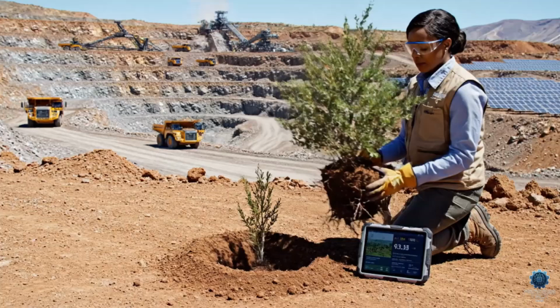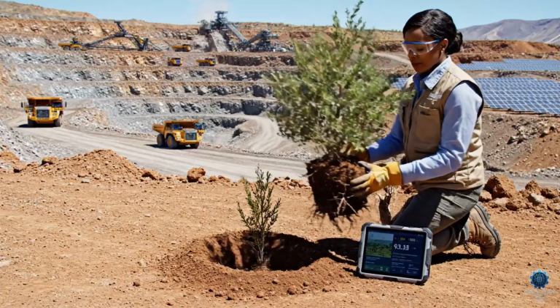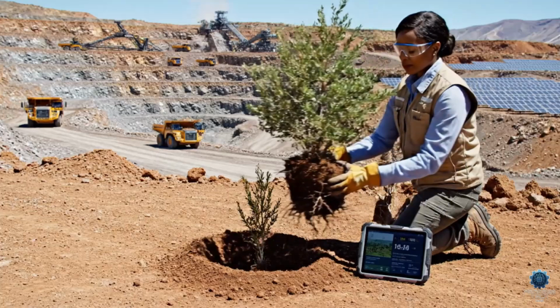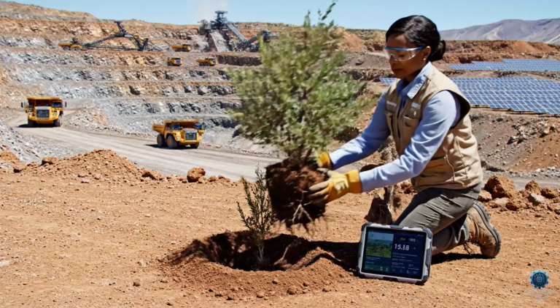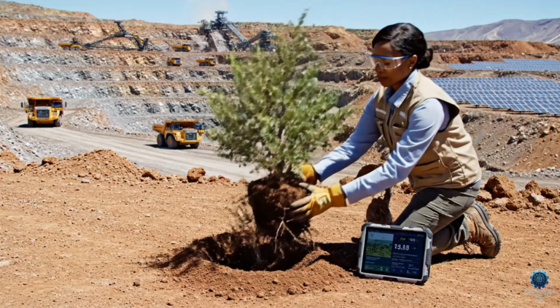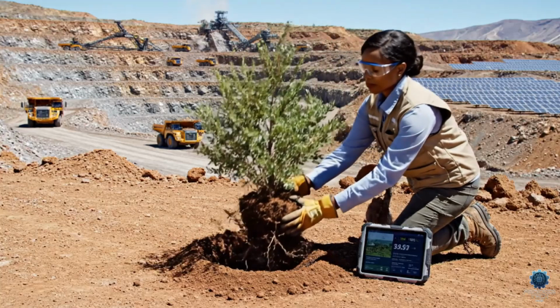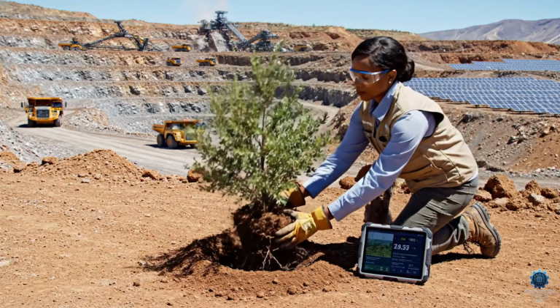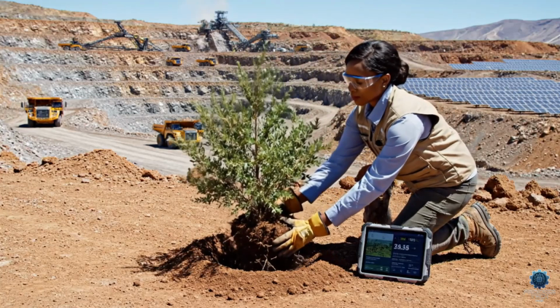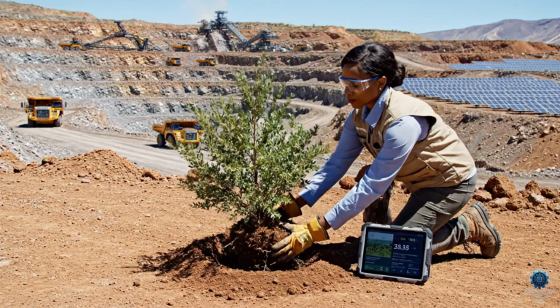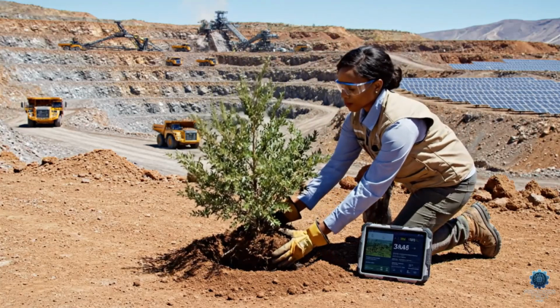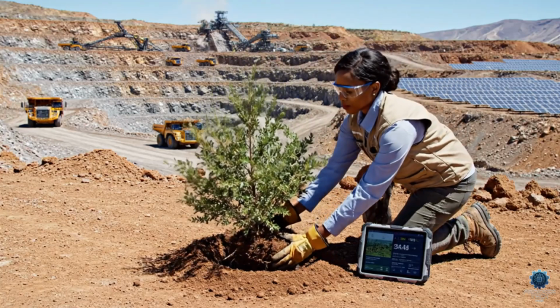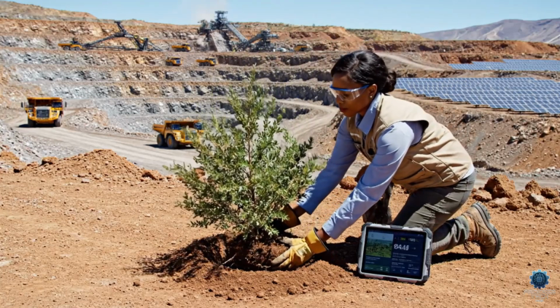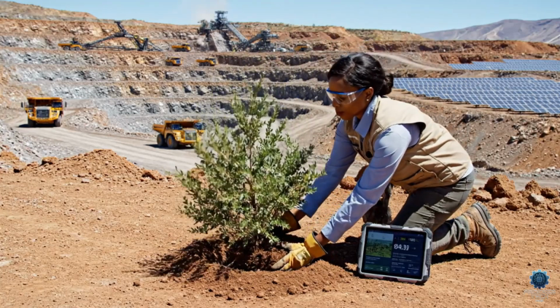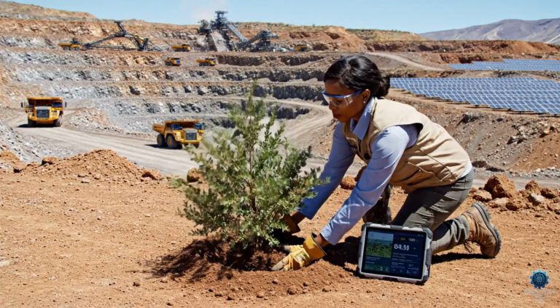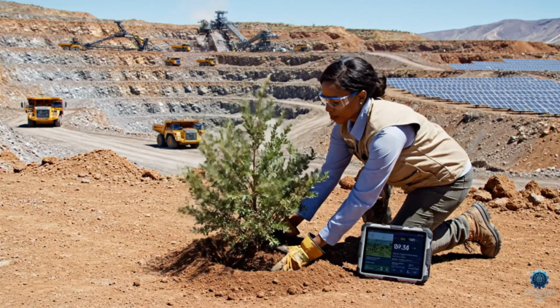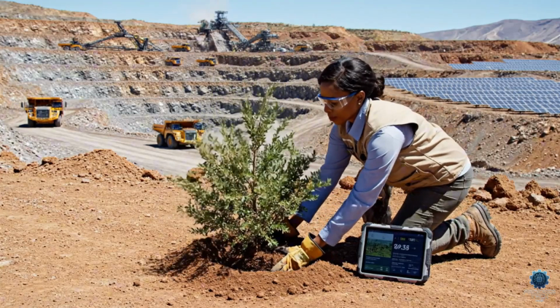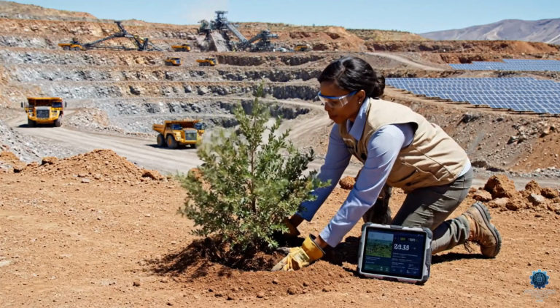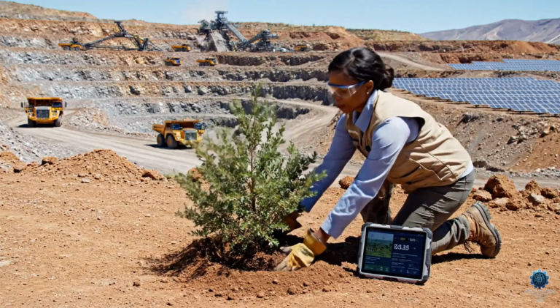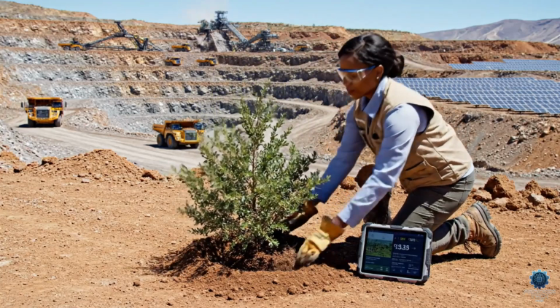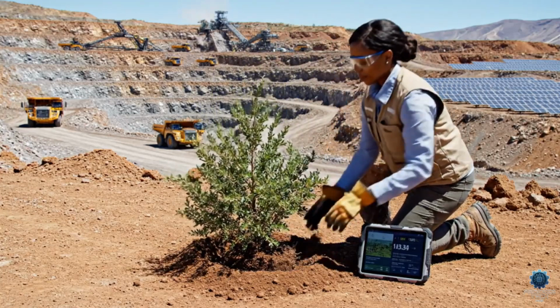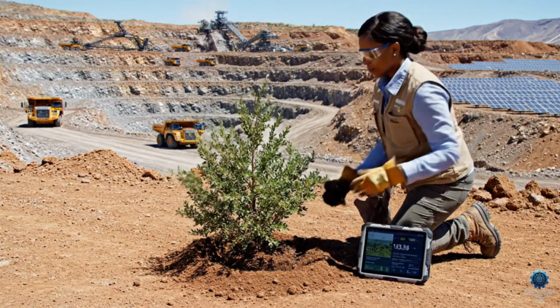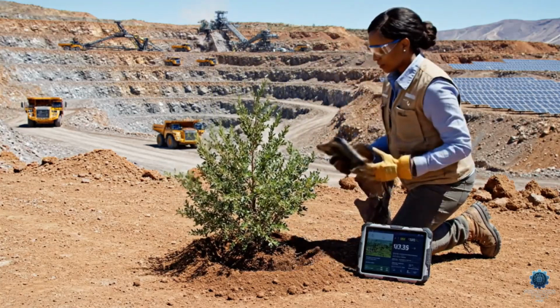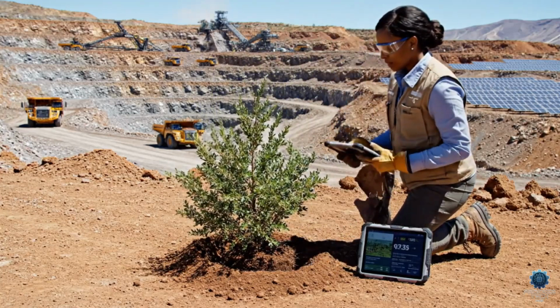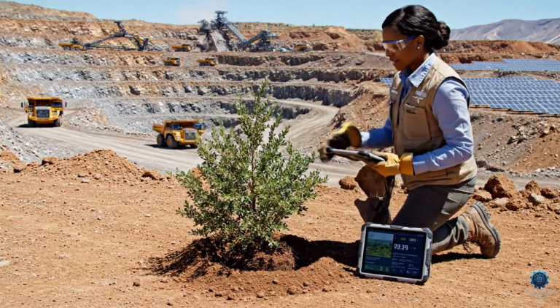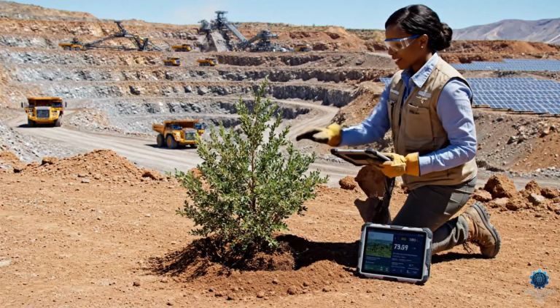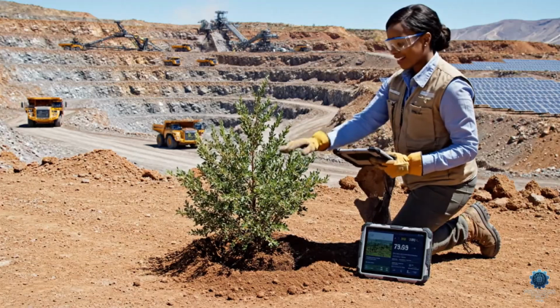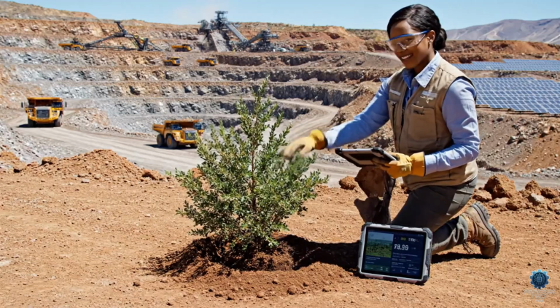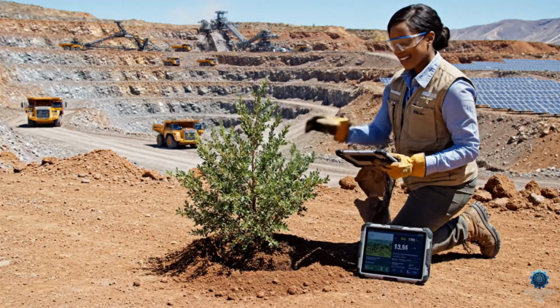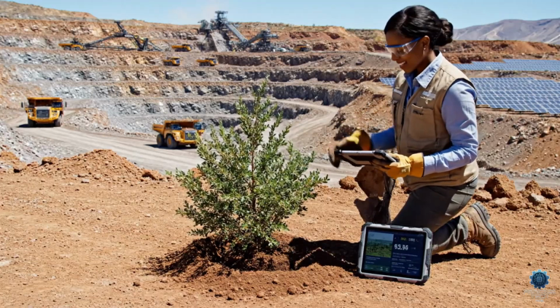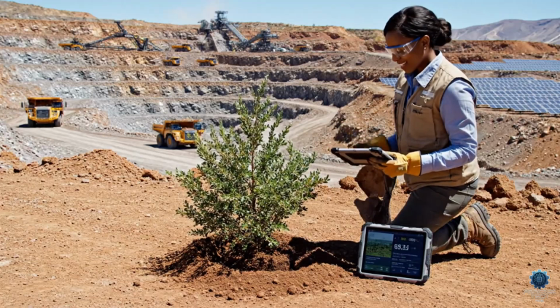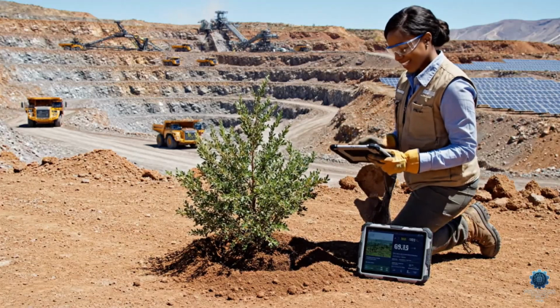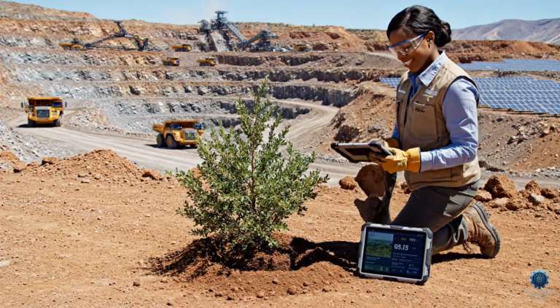Planting these native shrubs helps stabilize the bench, and with the tablet, we can precisely log the data for our sustainability reports.